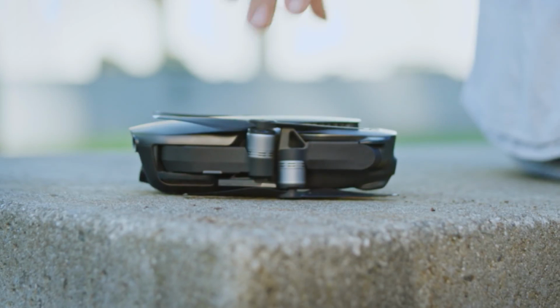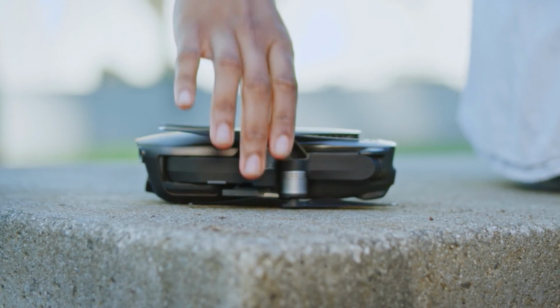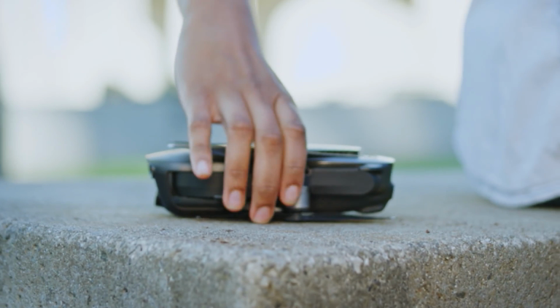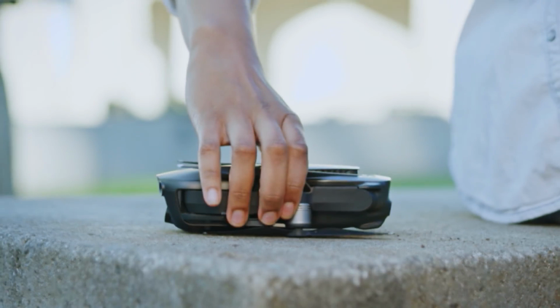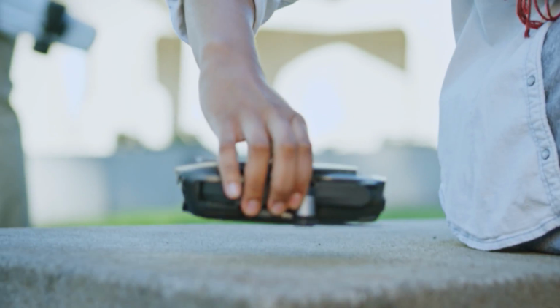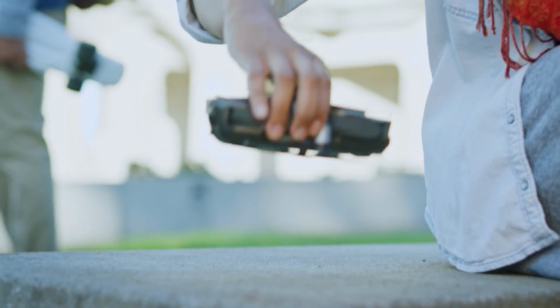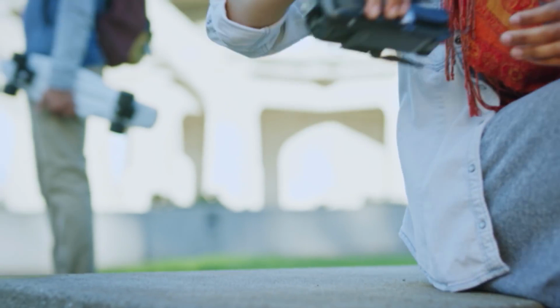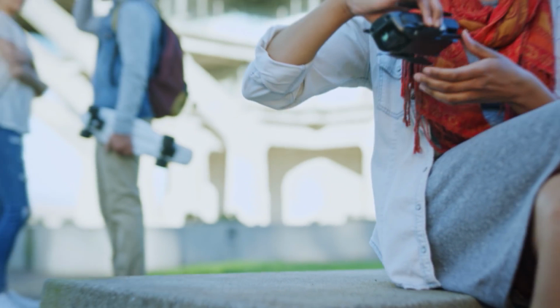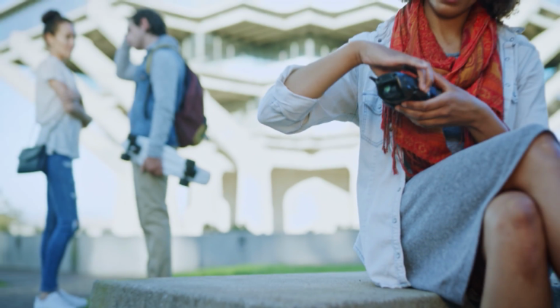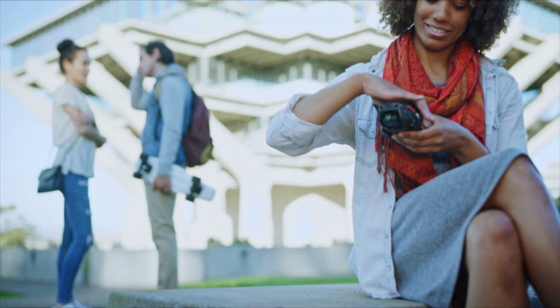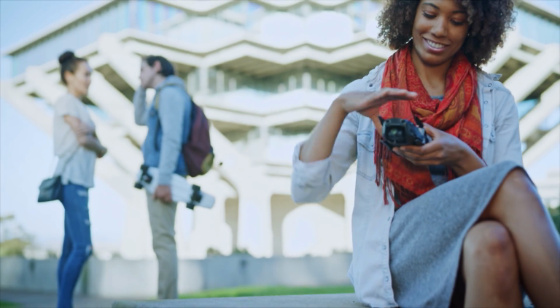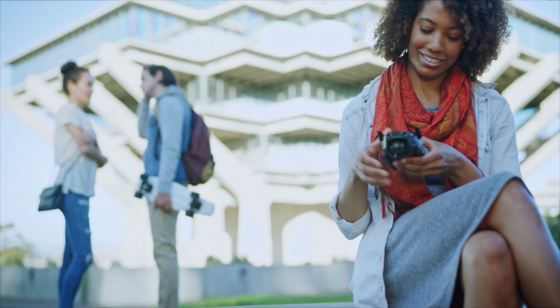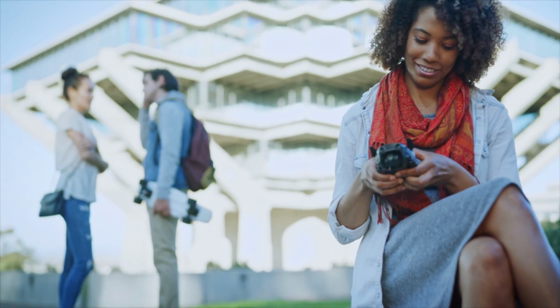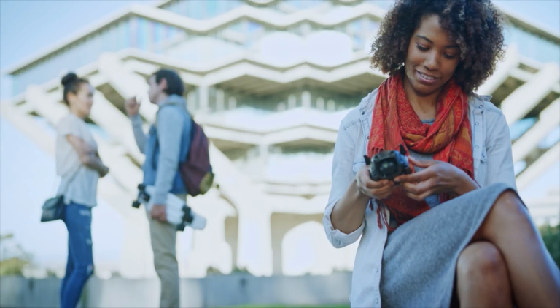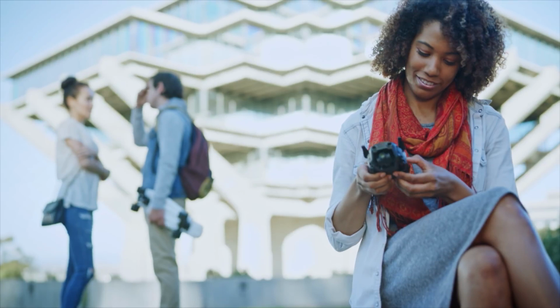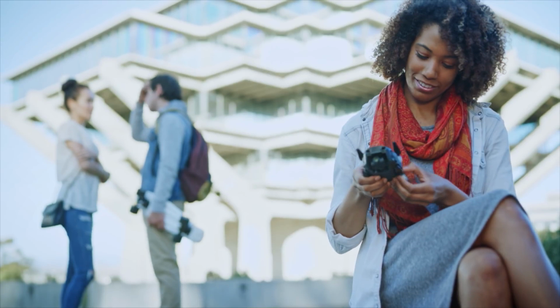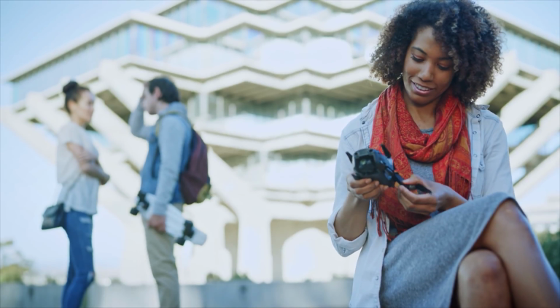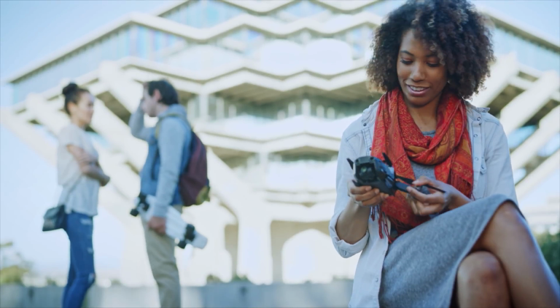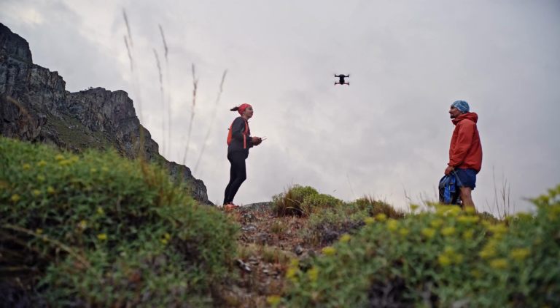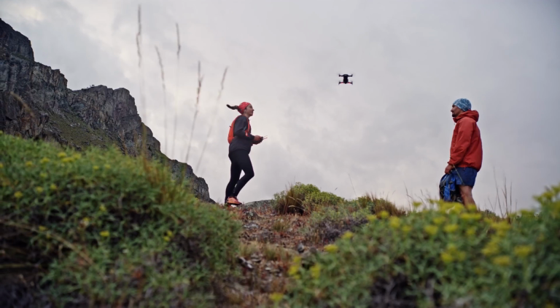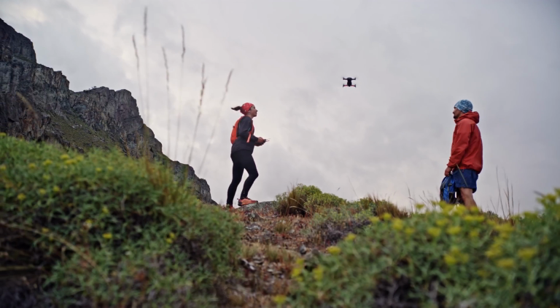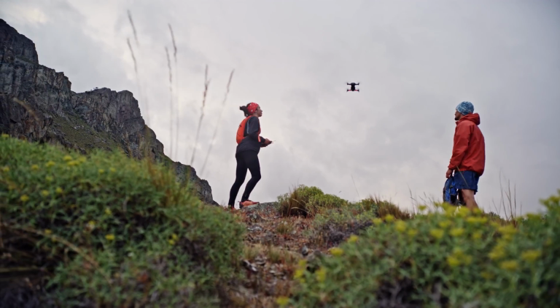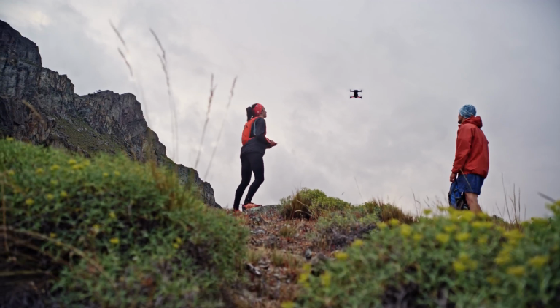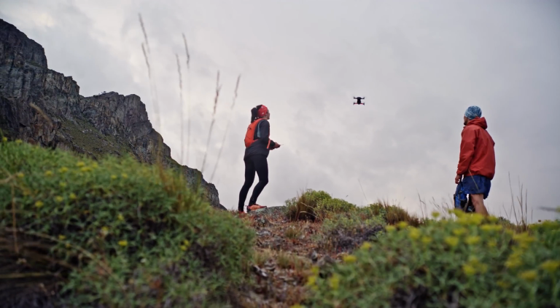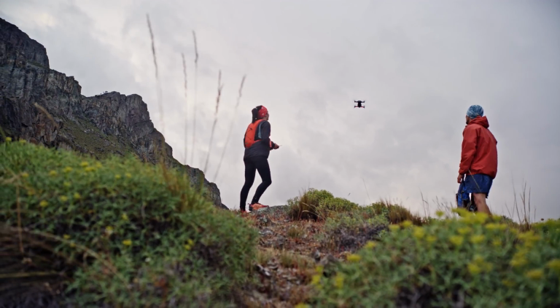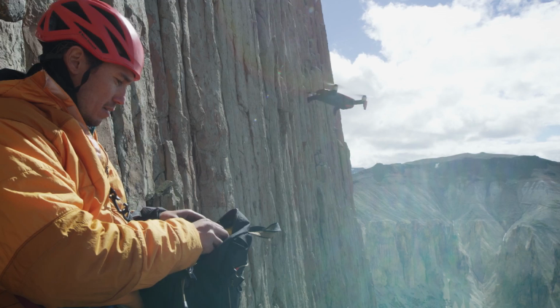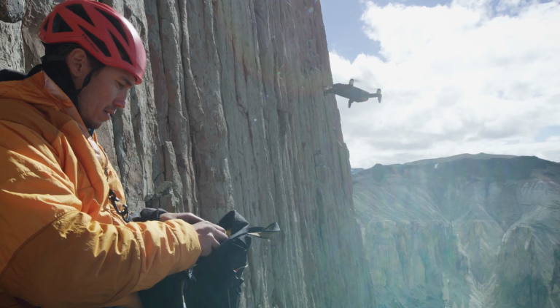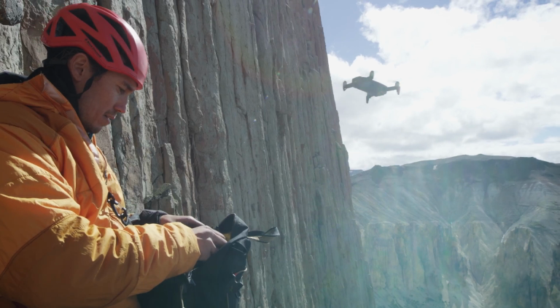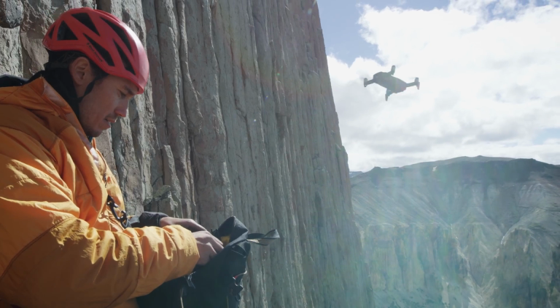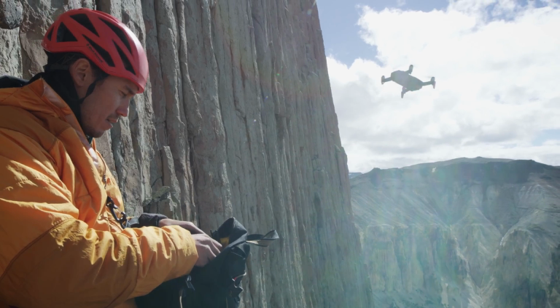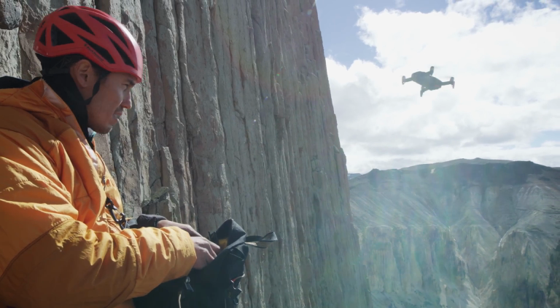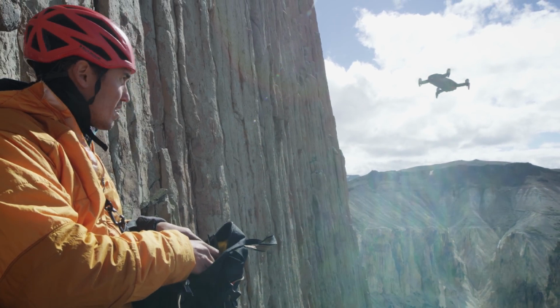The Mavic Air's striking industrial design is the perfect union of form and function. And even with its compact size, the Mavic Air remains stable in unfavorably windy conditions and at higher land elevations.